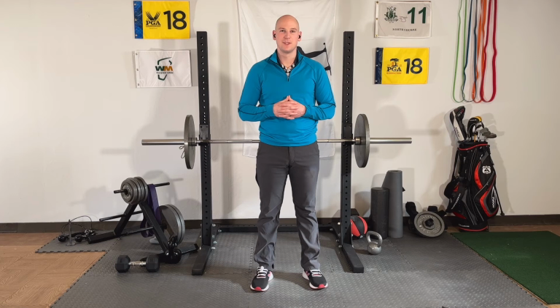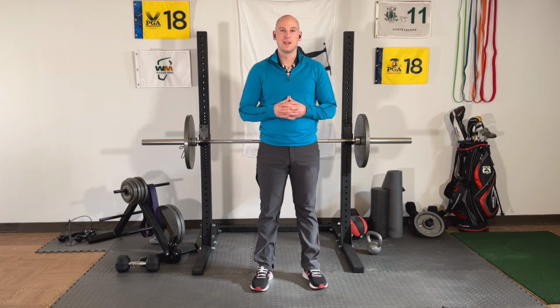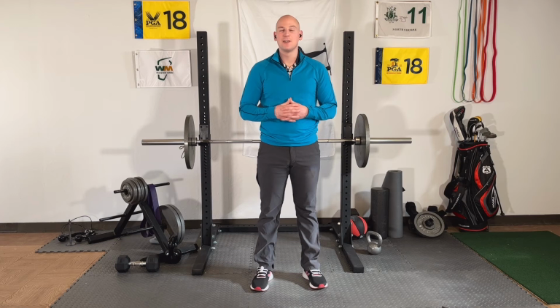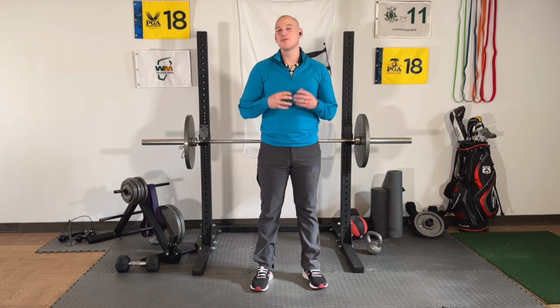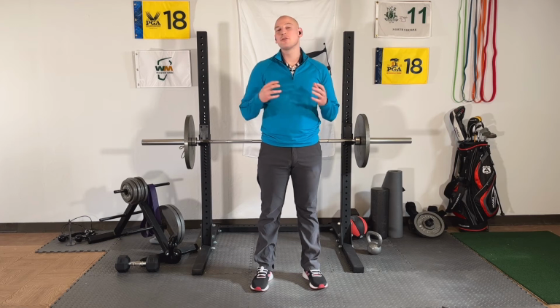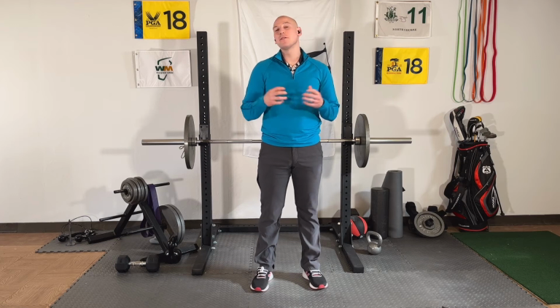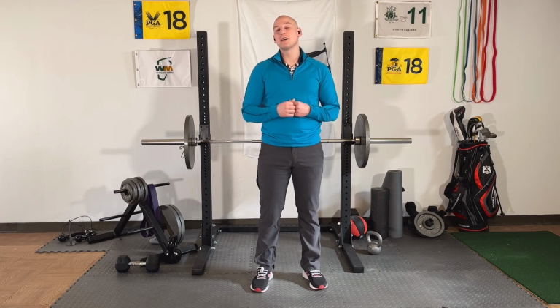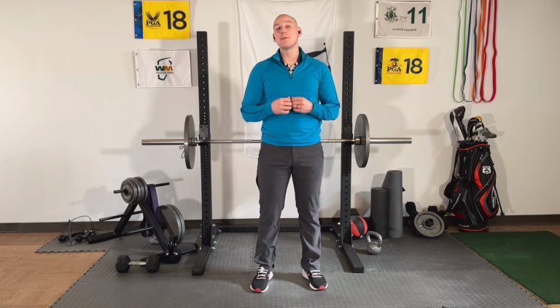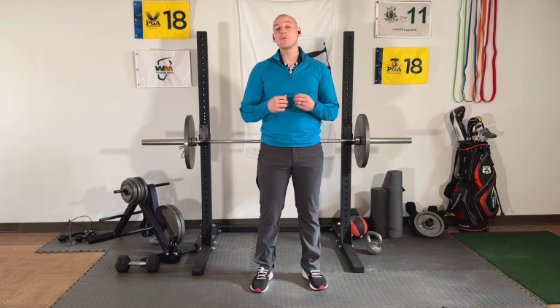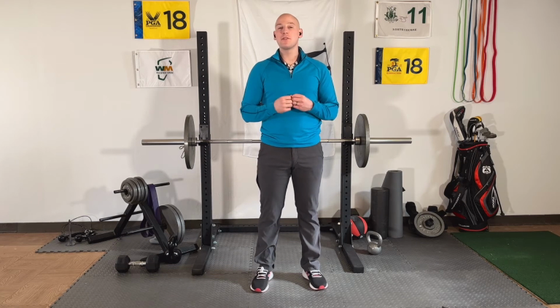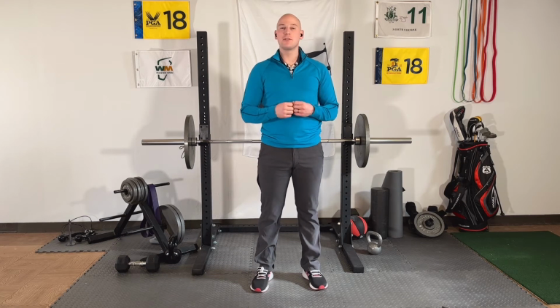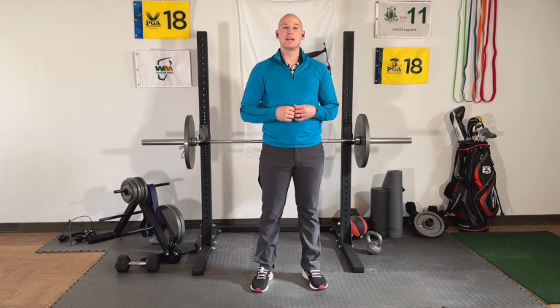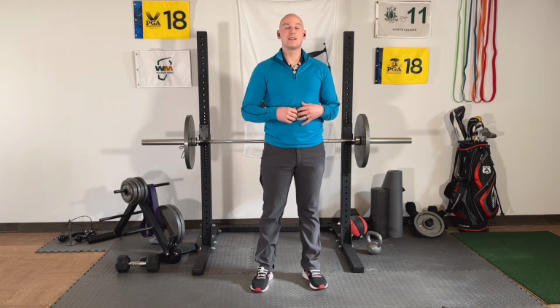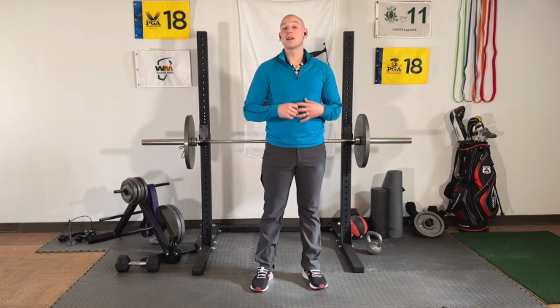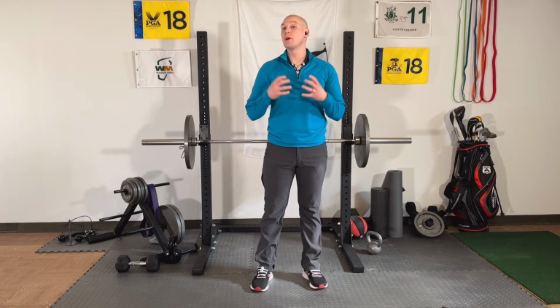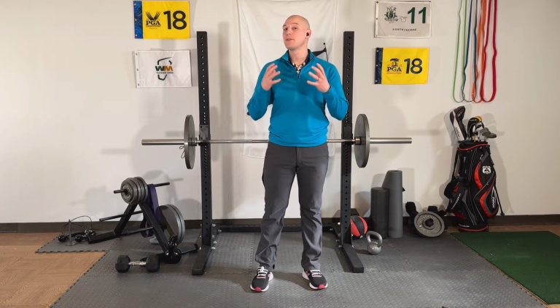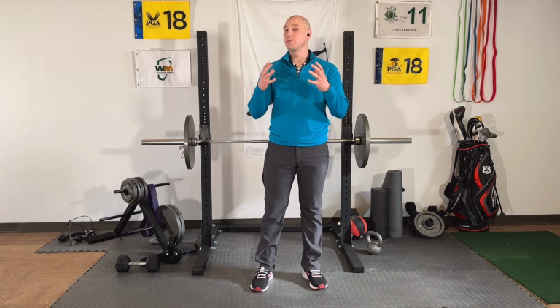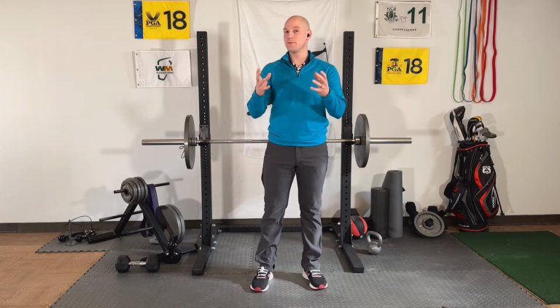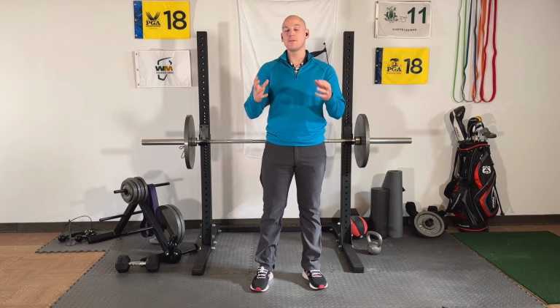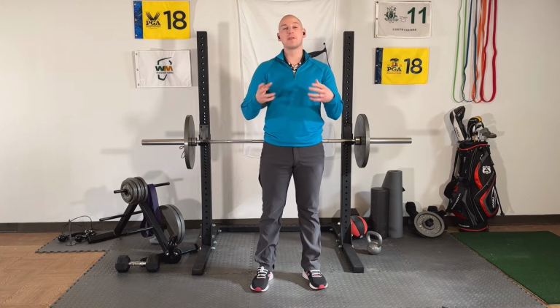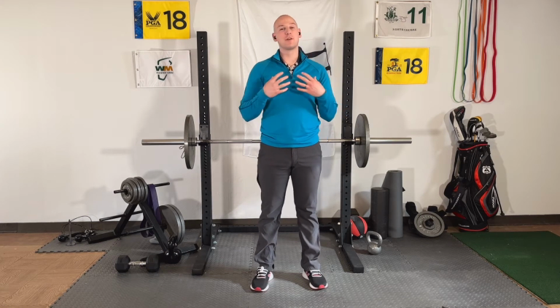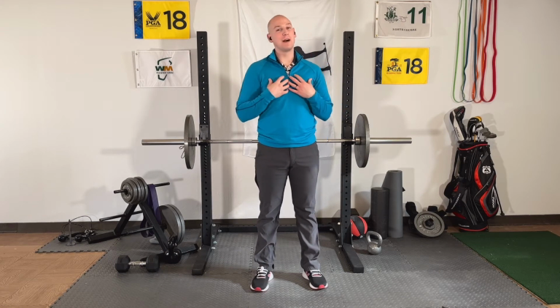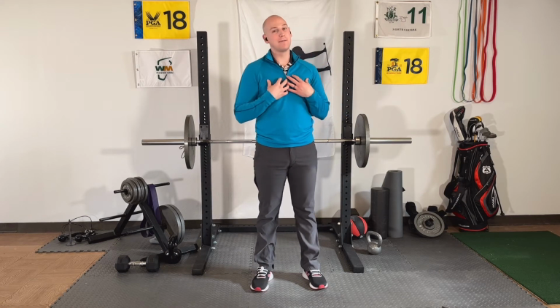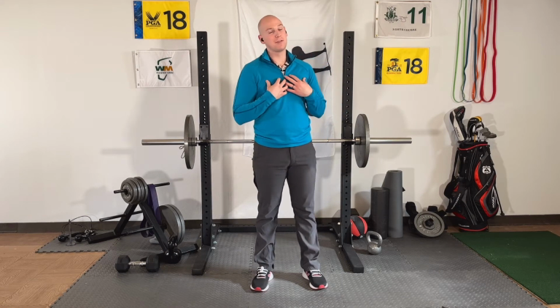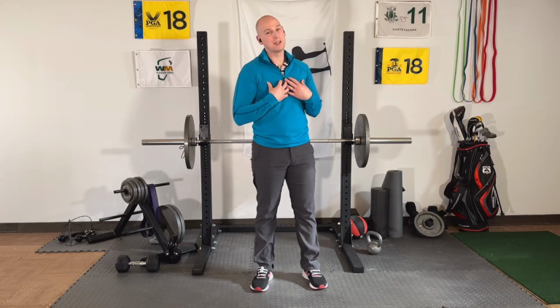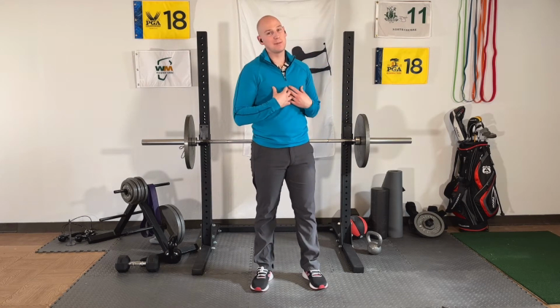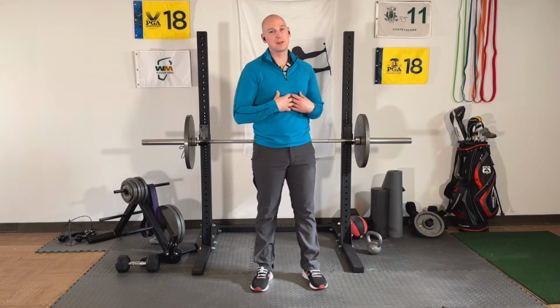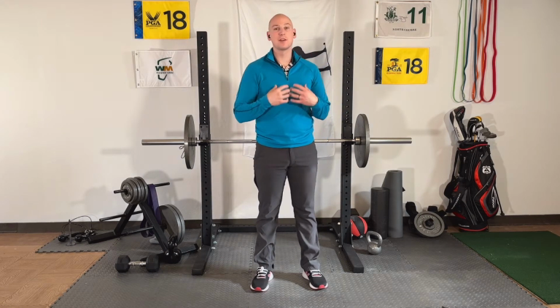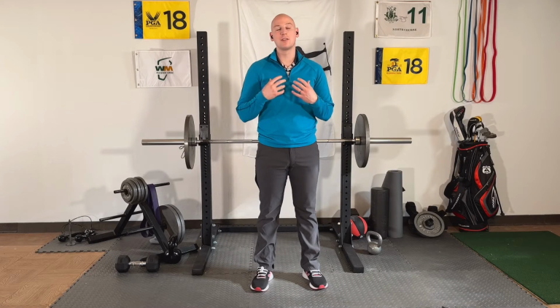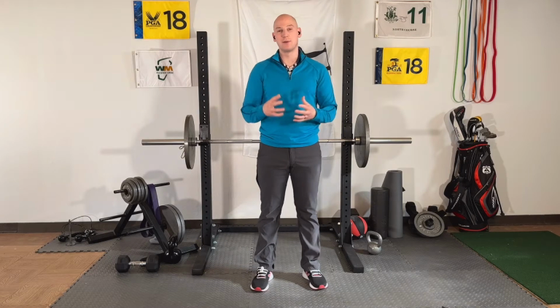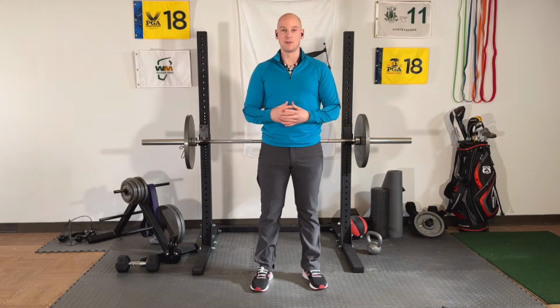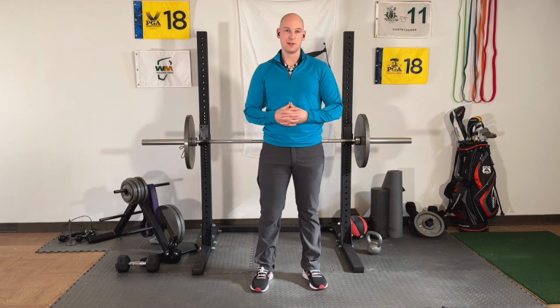Digital Golf Doc back with you today to talk about one of your favorite and one of my favorite topics: clubhead speed.